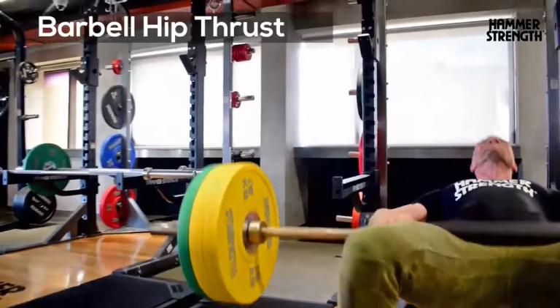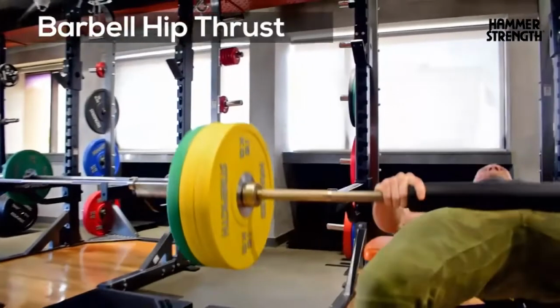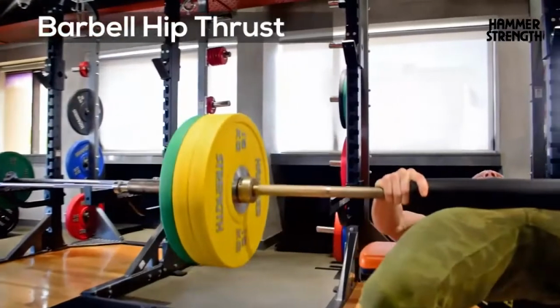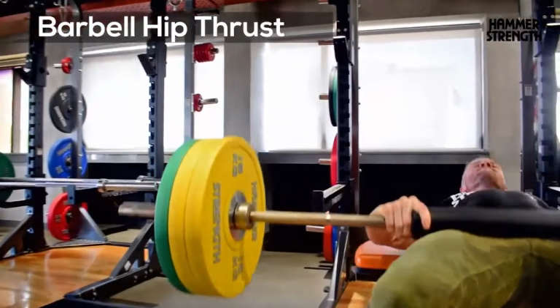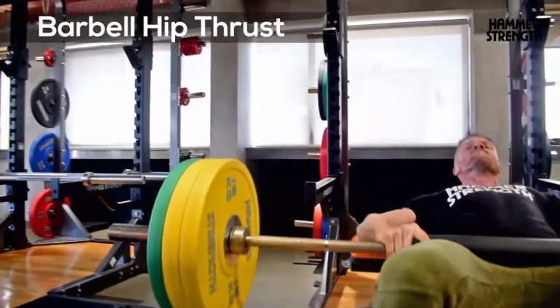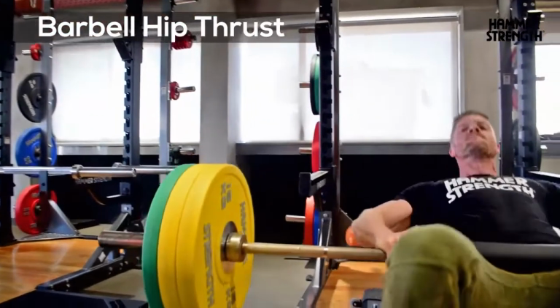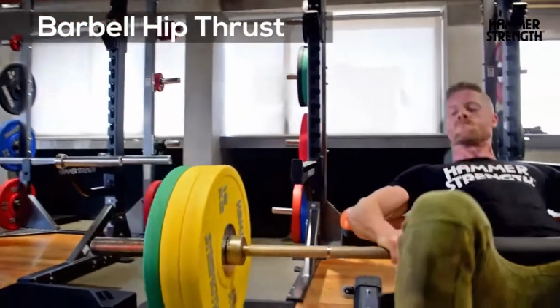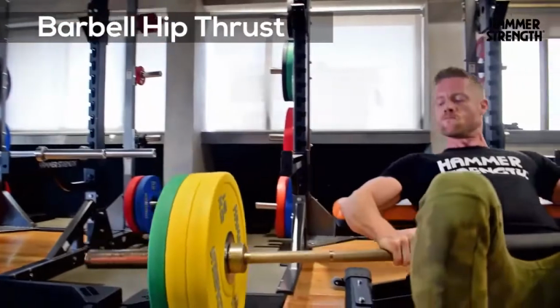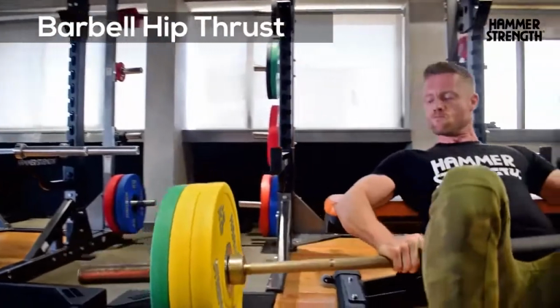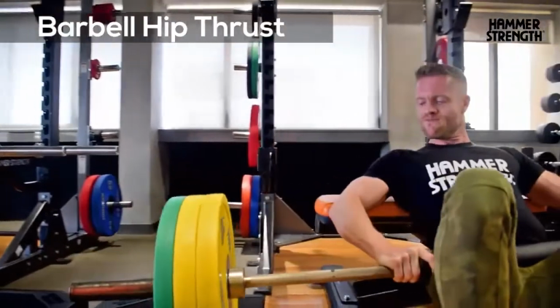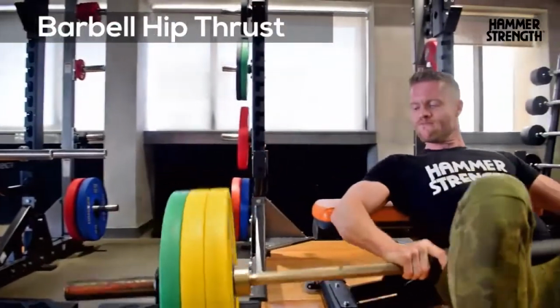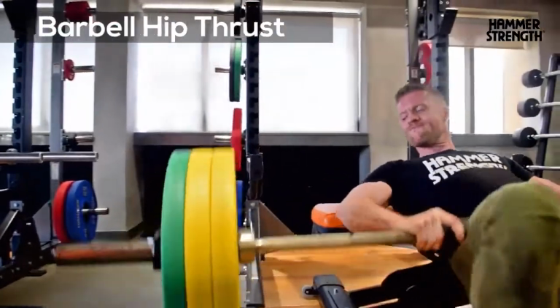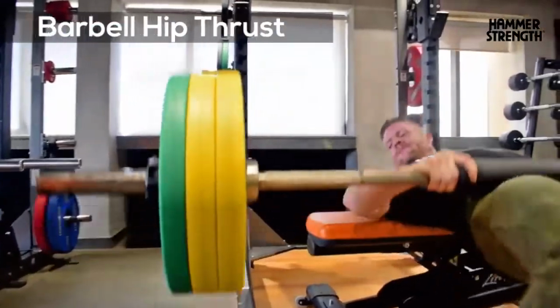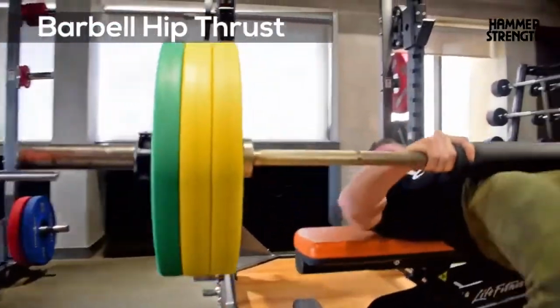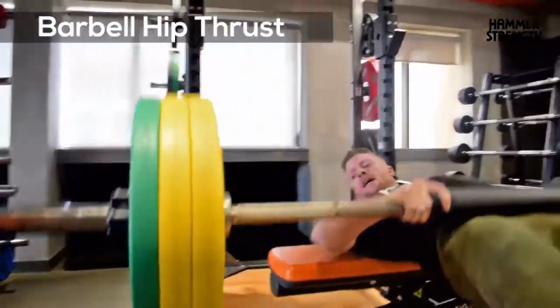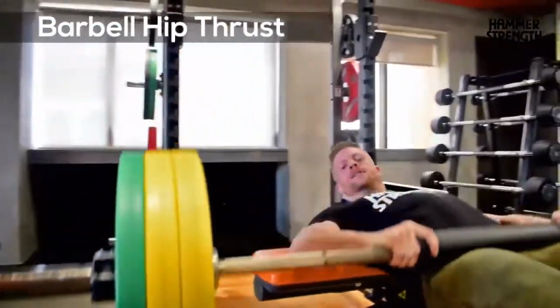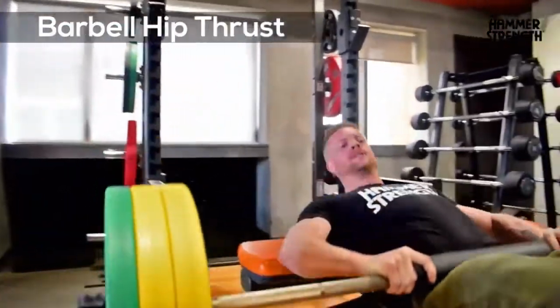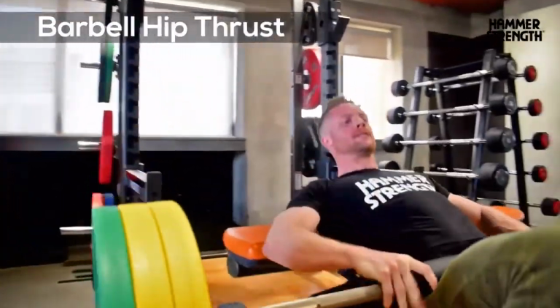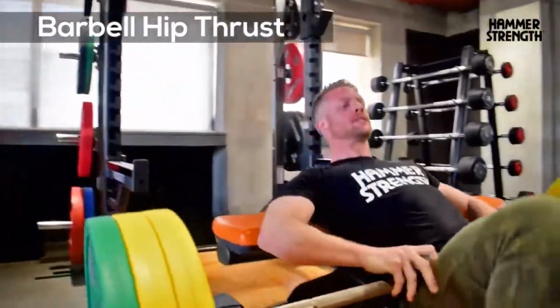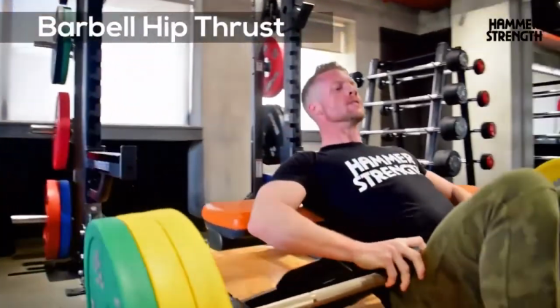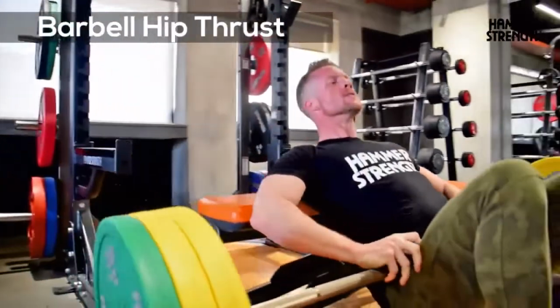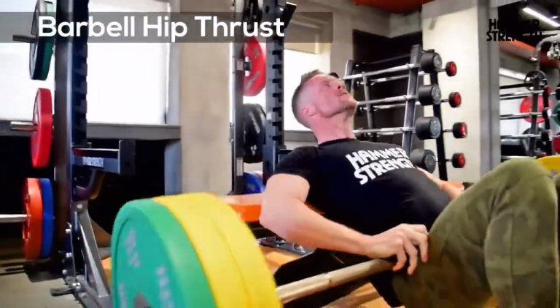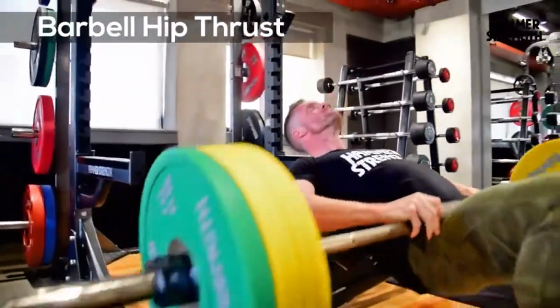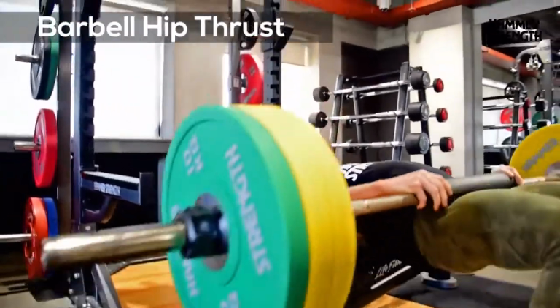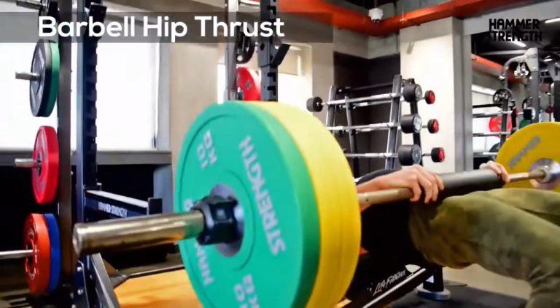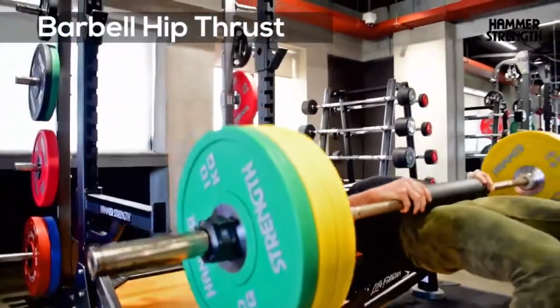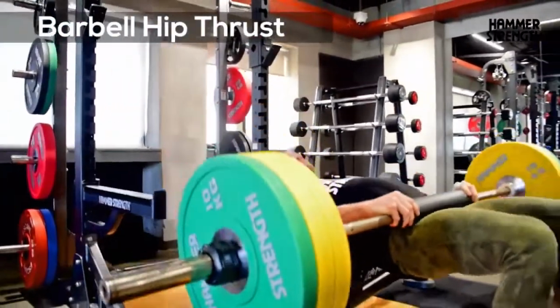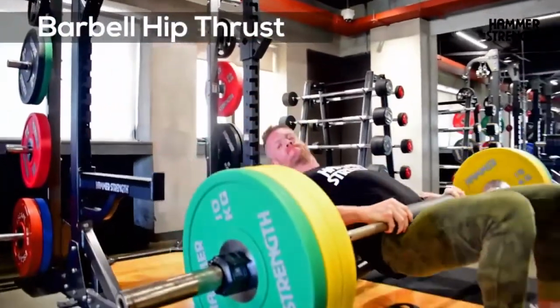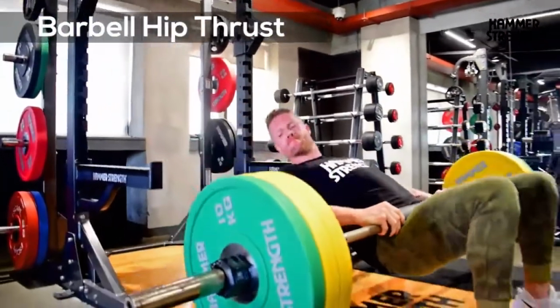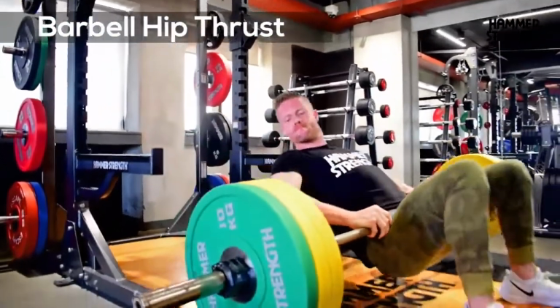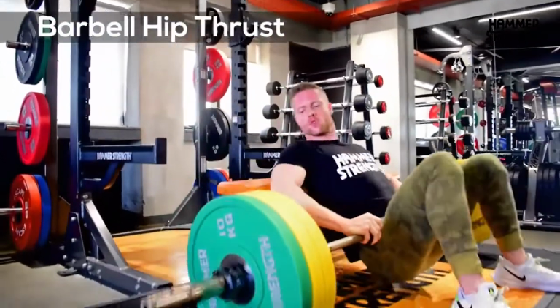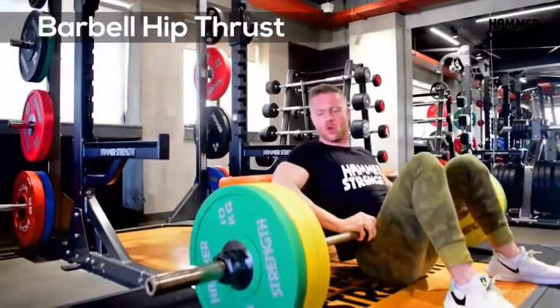If your glutes are underdeveloped, your speed, power and strength of your overall legs are all compromised.